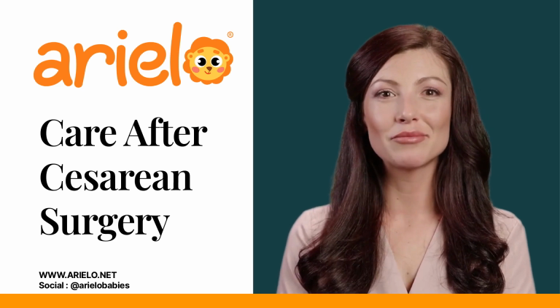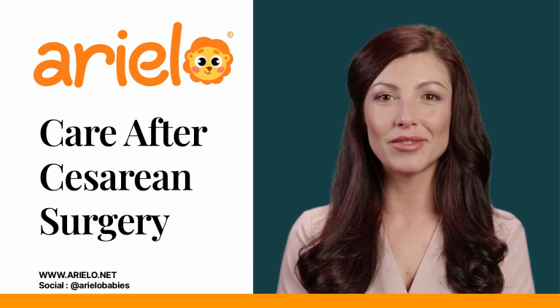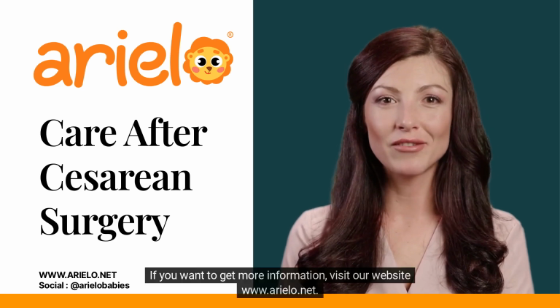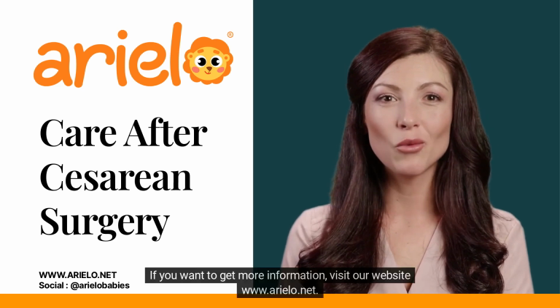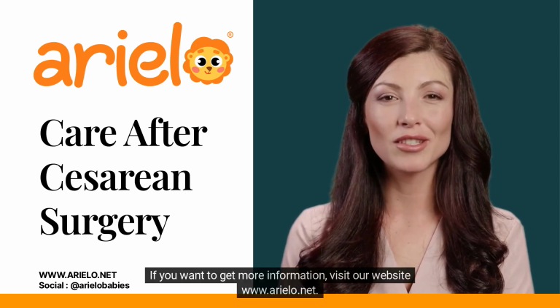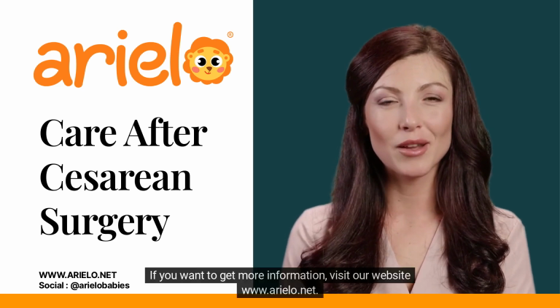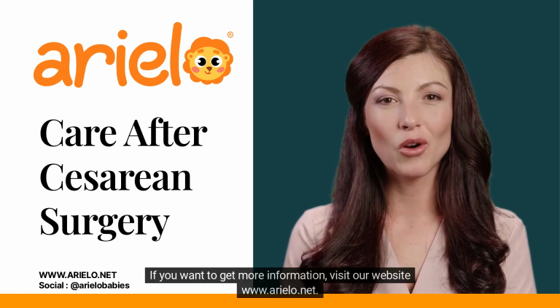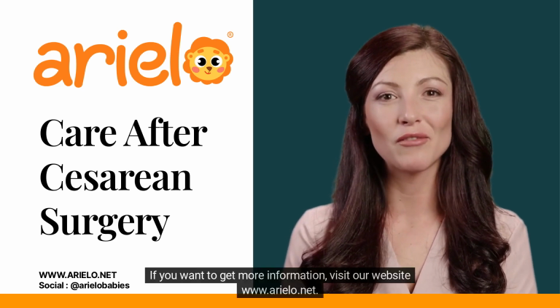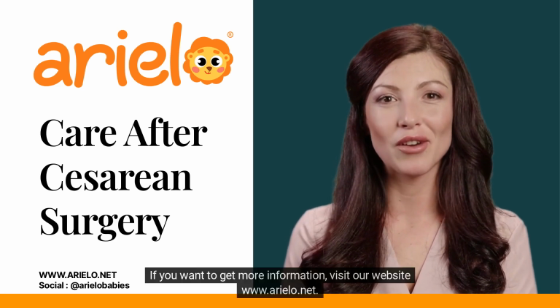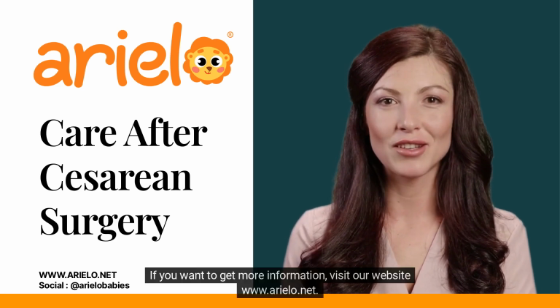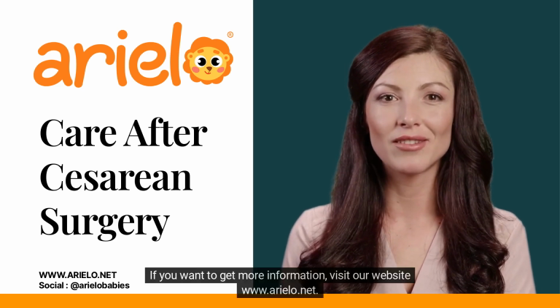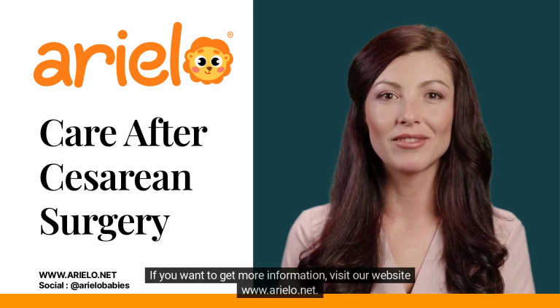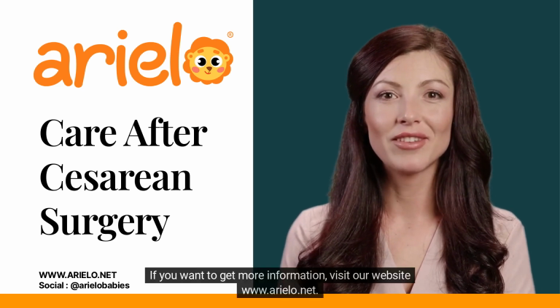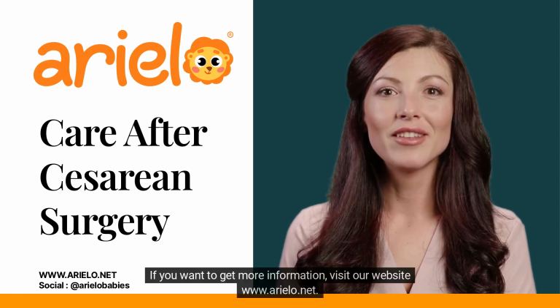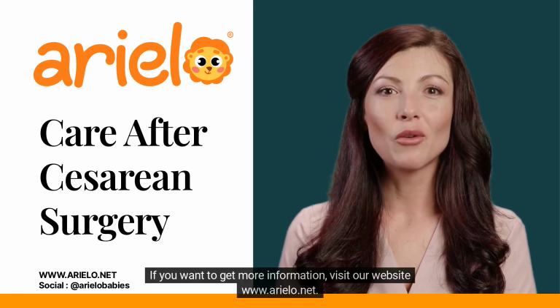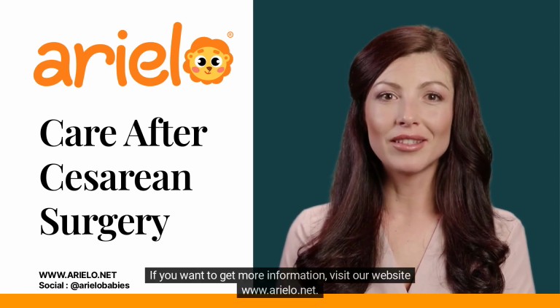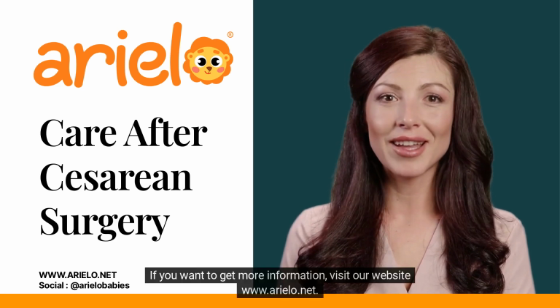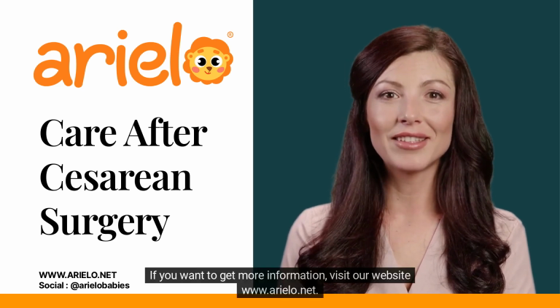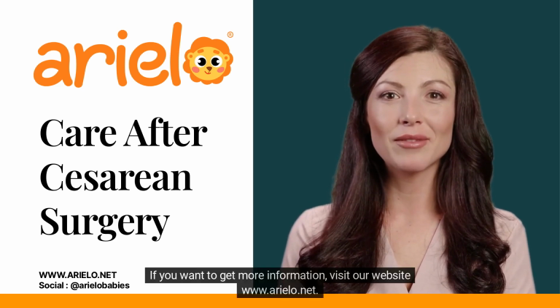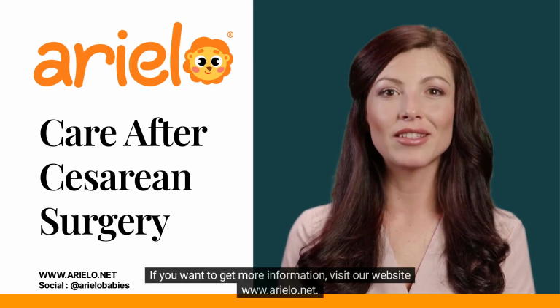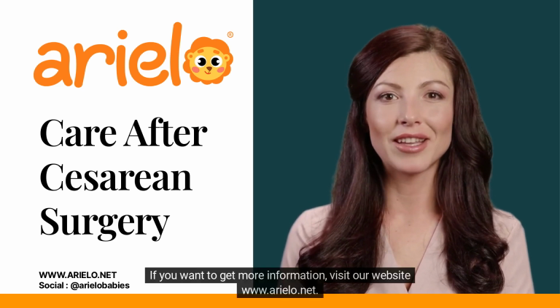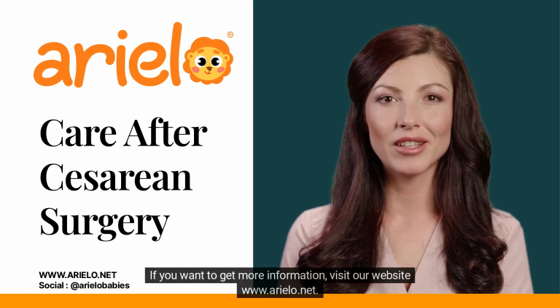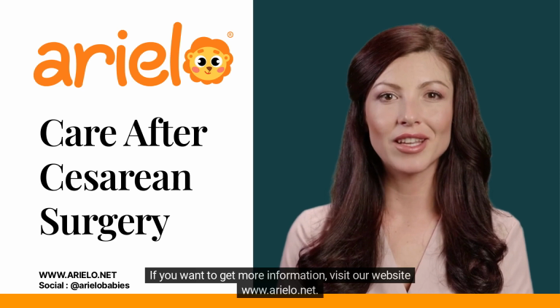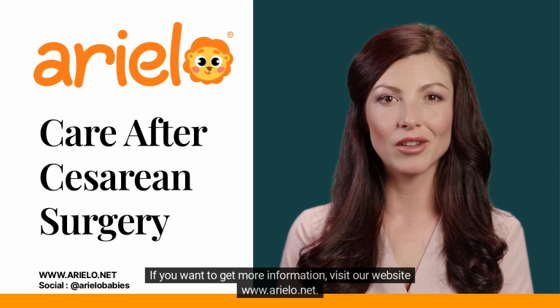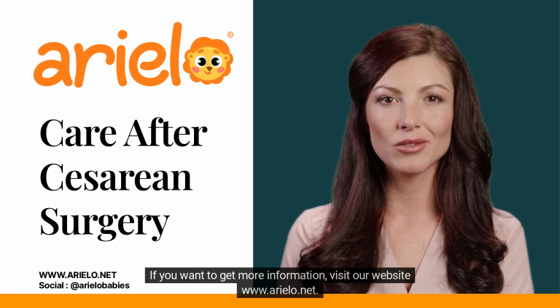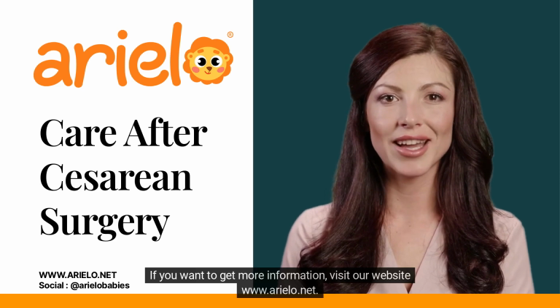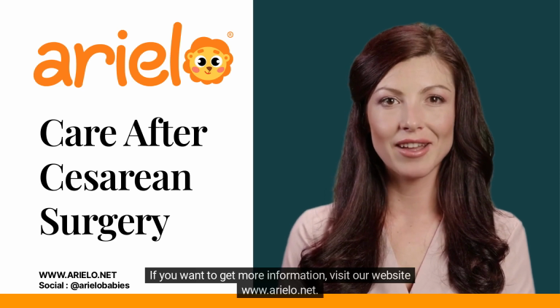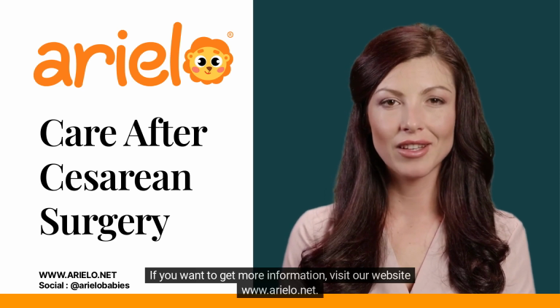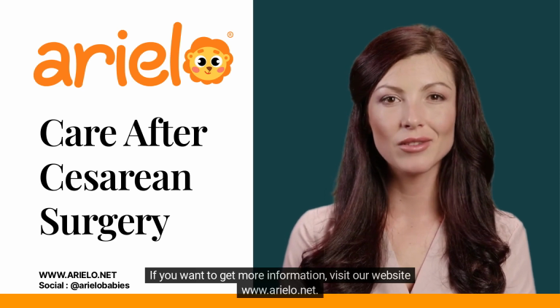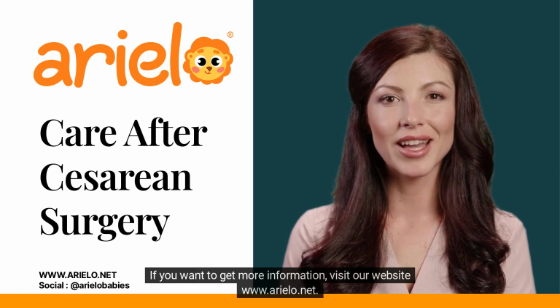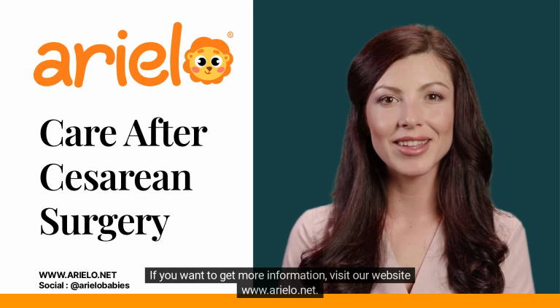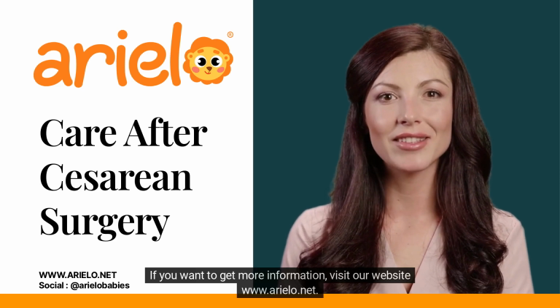If you want to get more information, visit our website www.ariello.net.